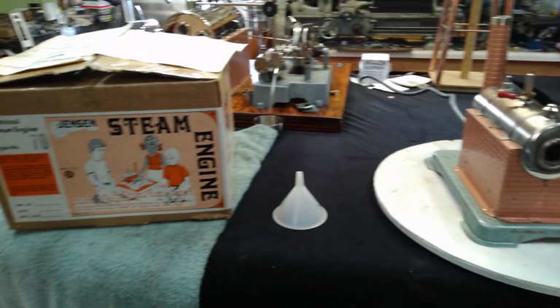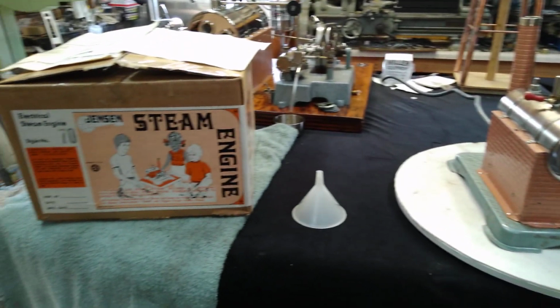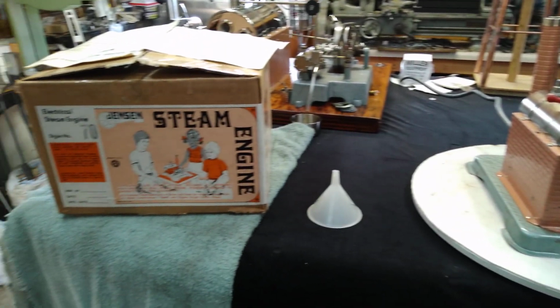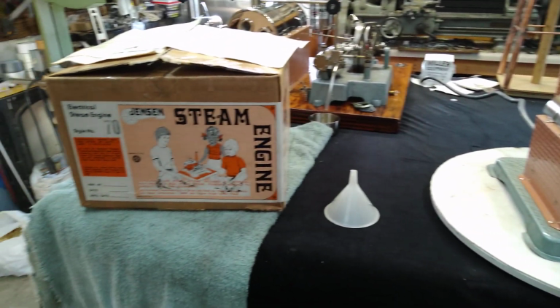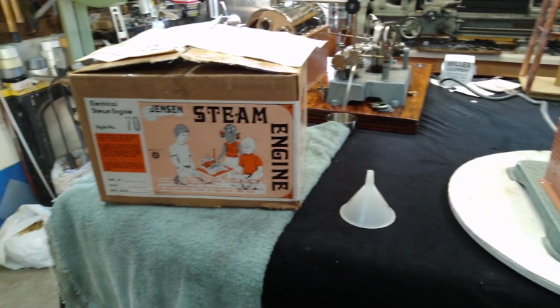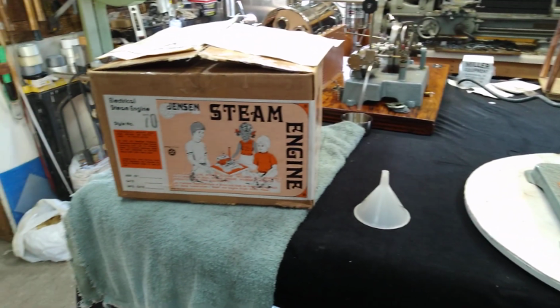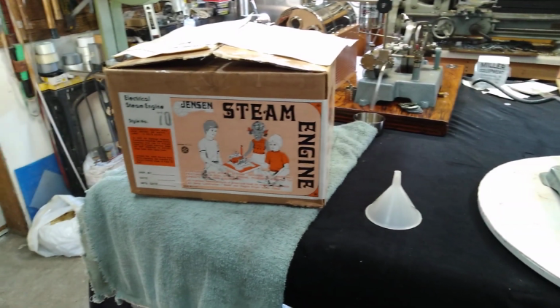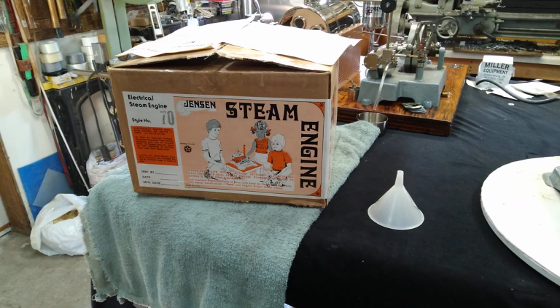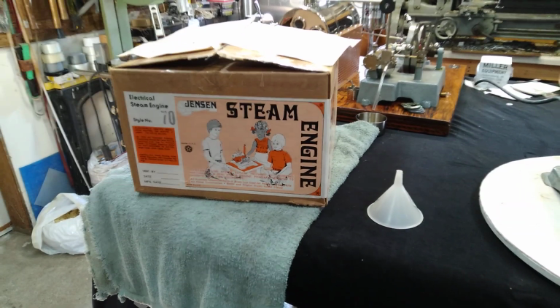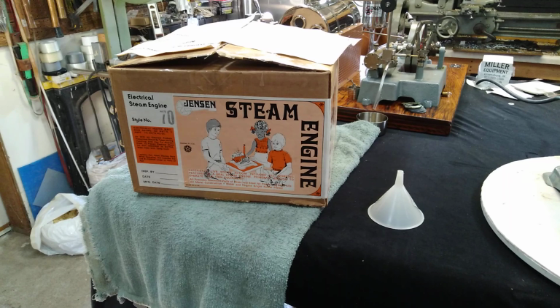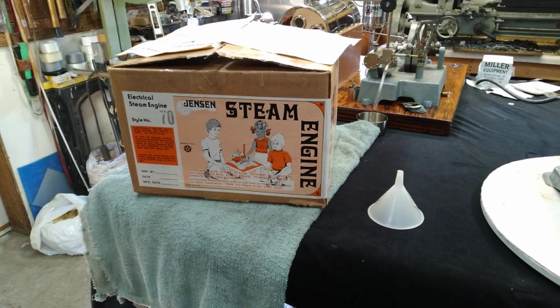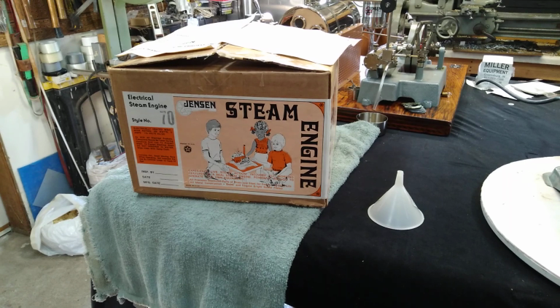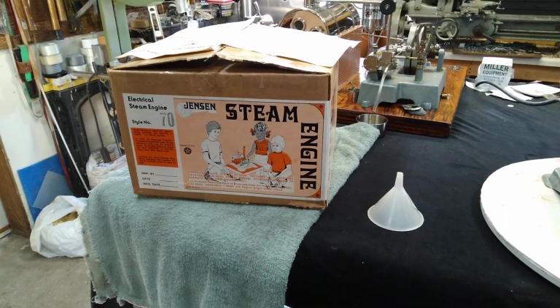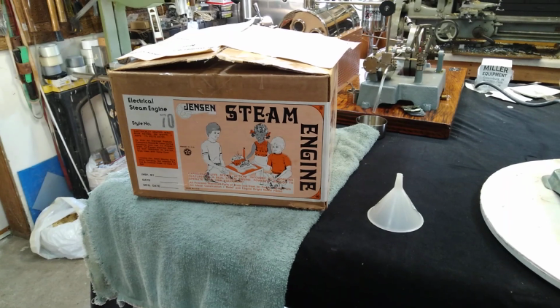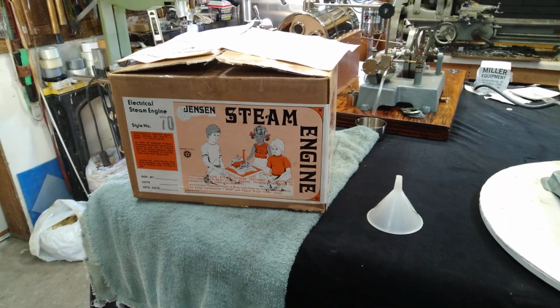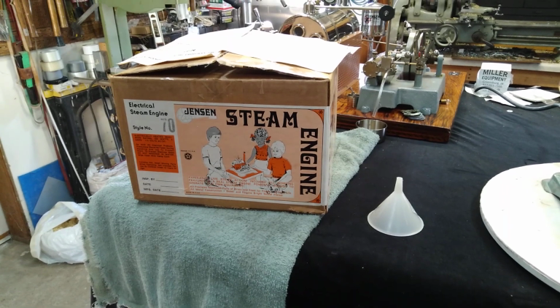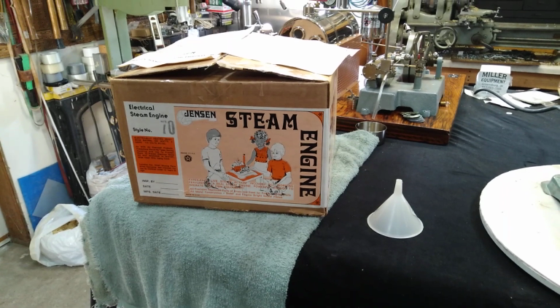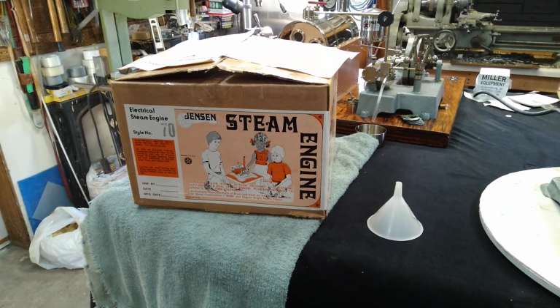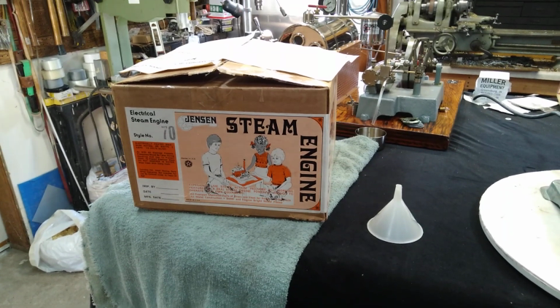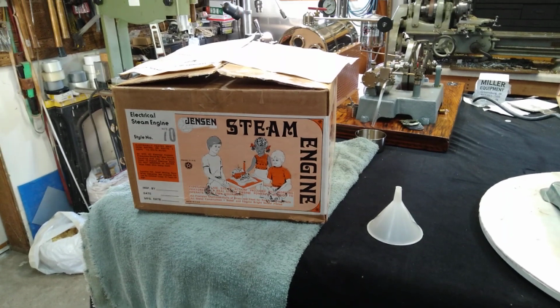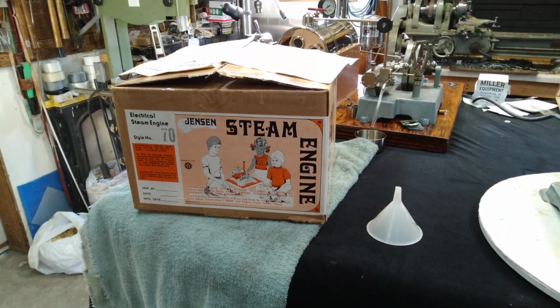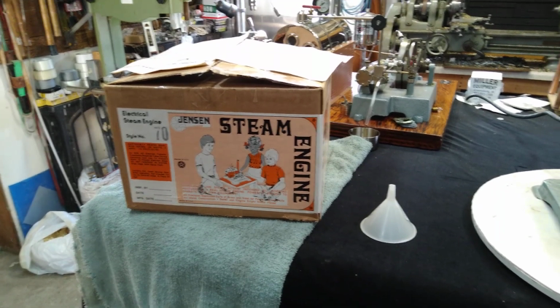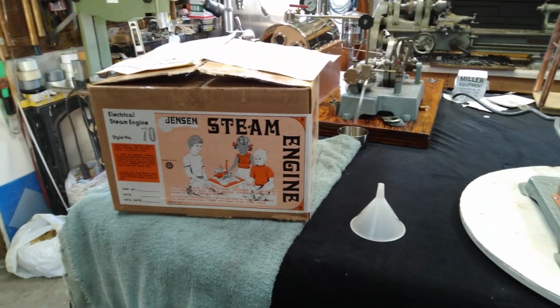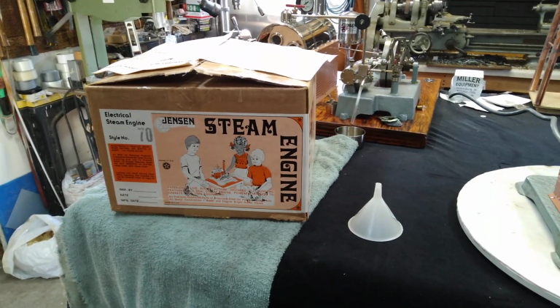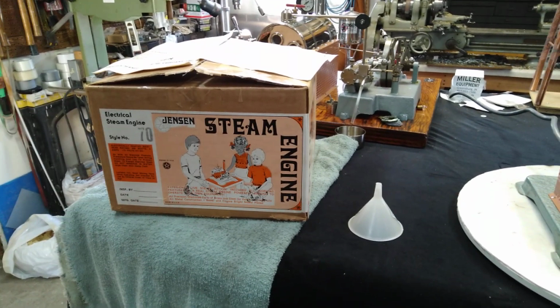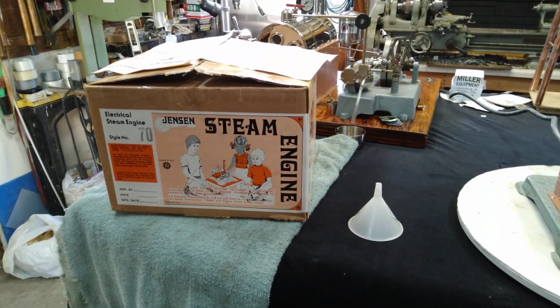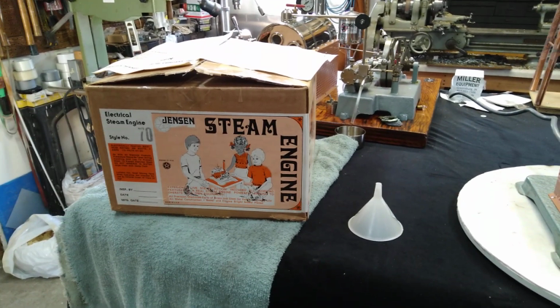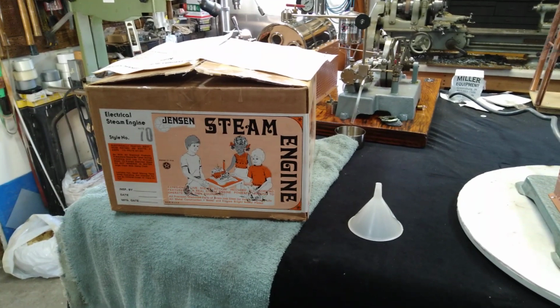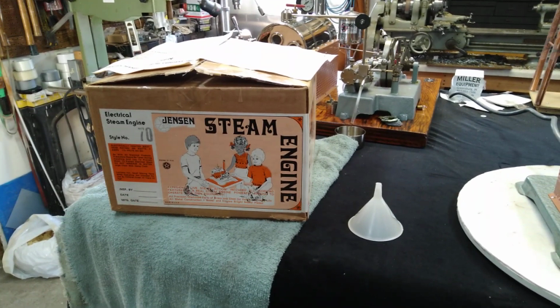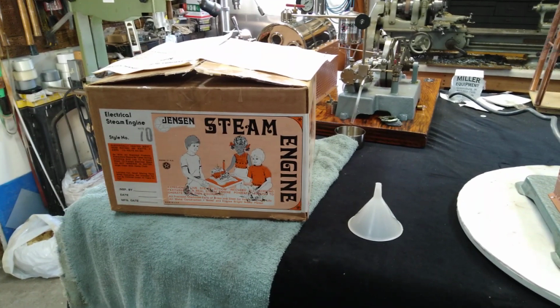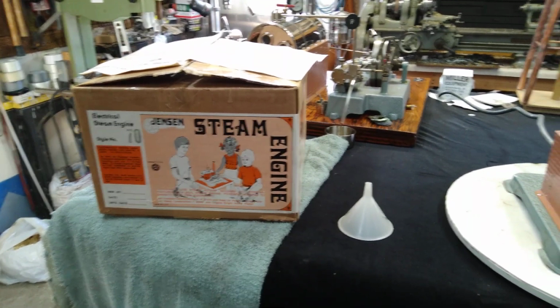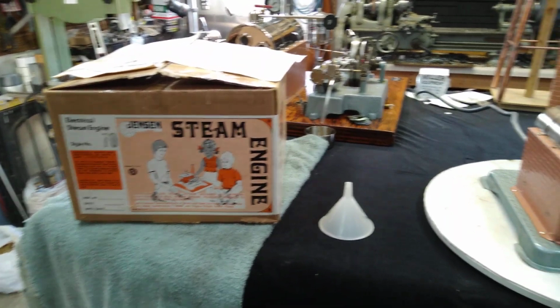It is for sale, so if you're interested, contact me.